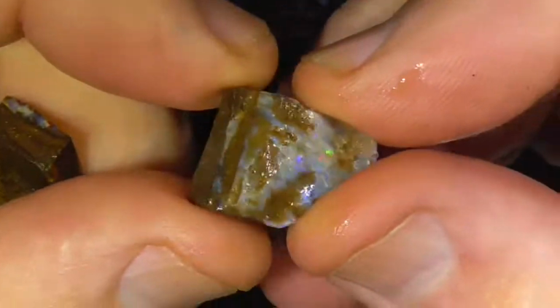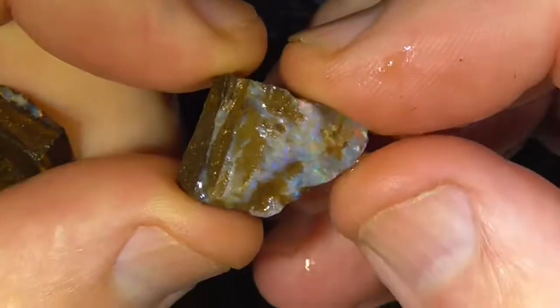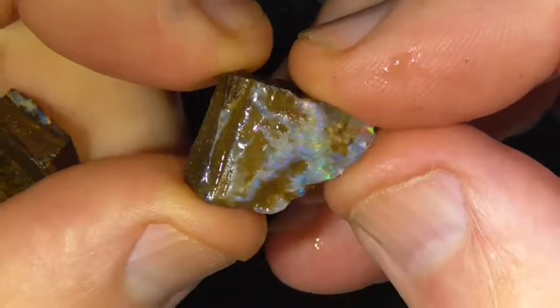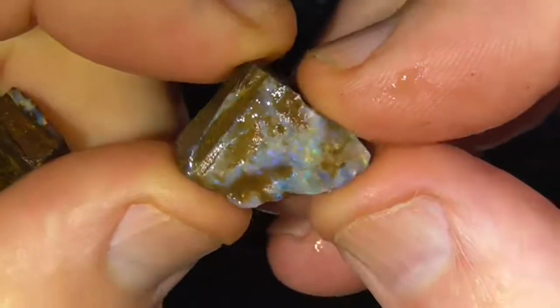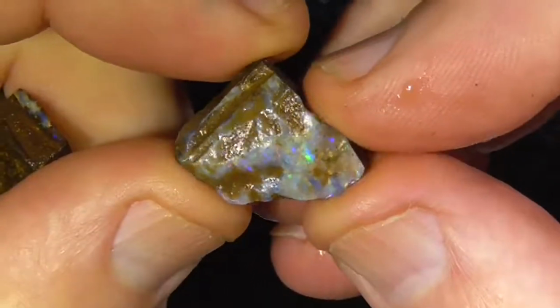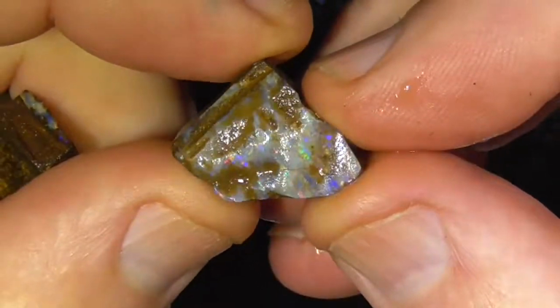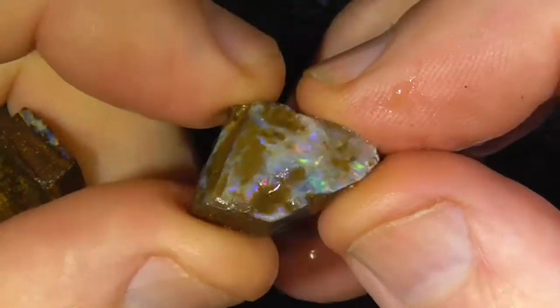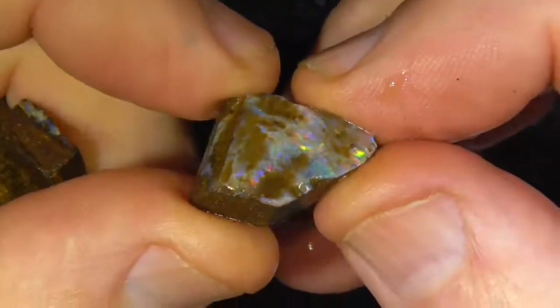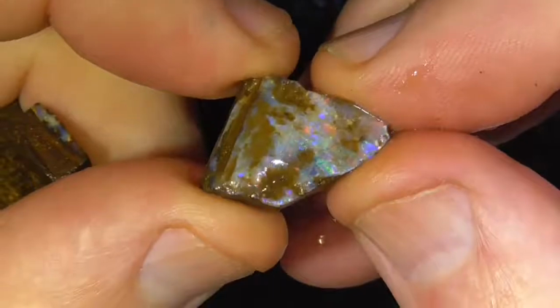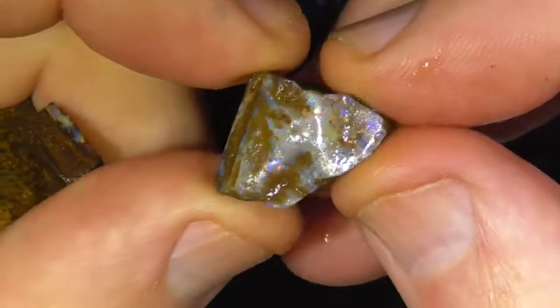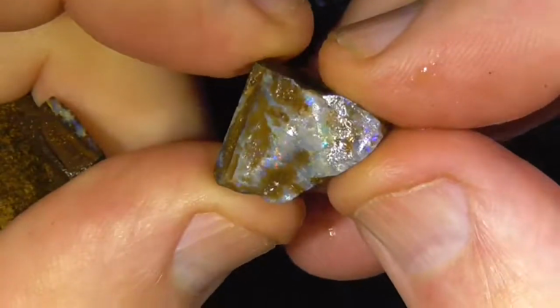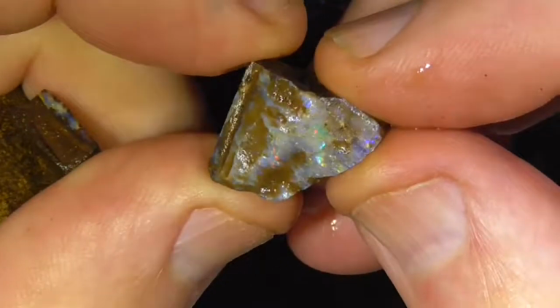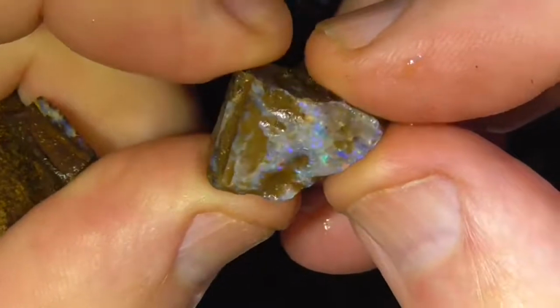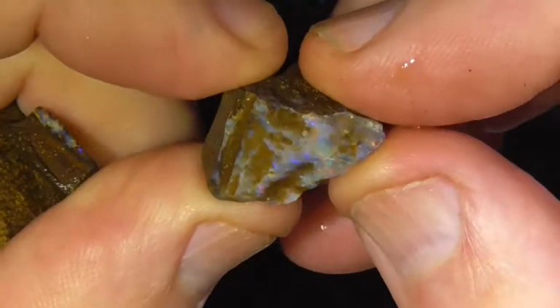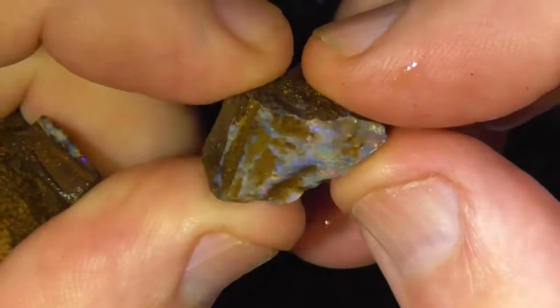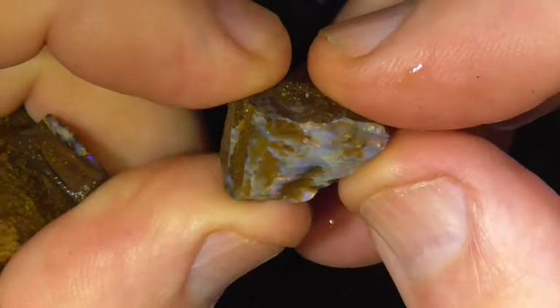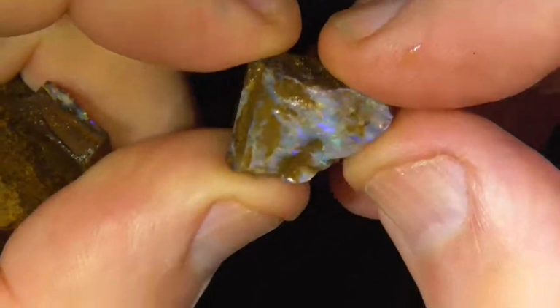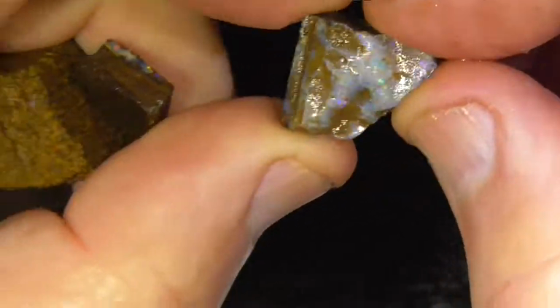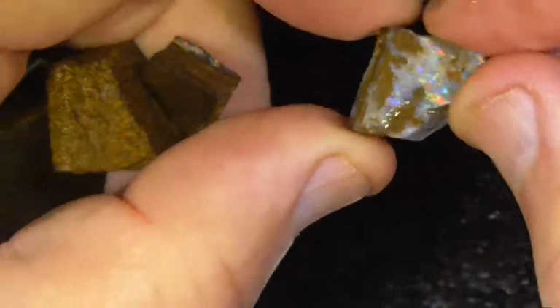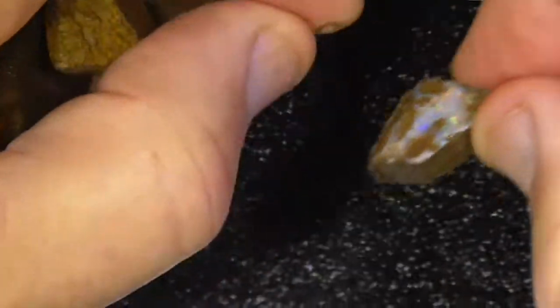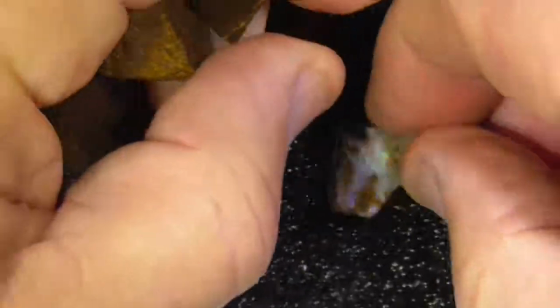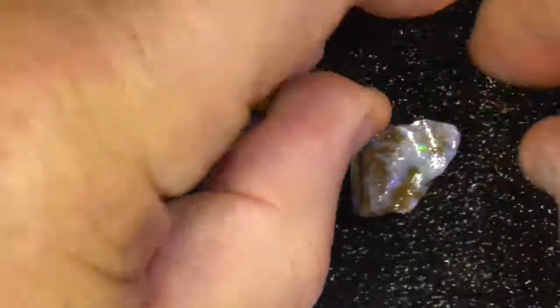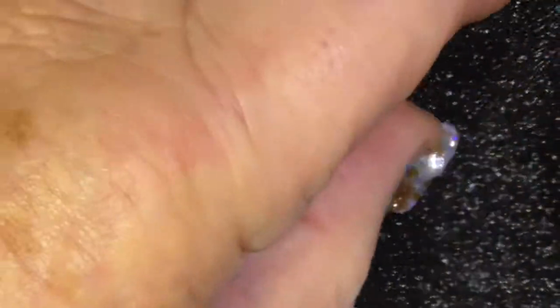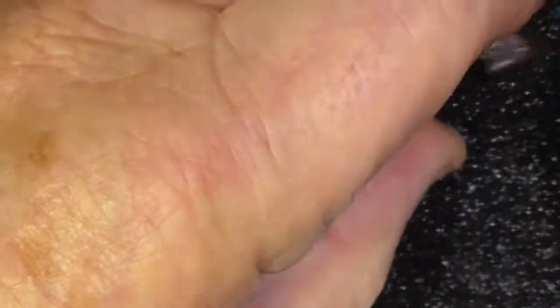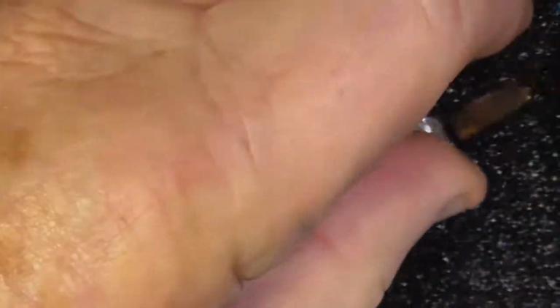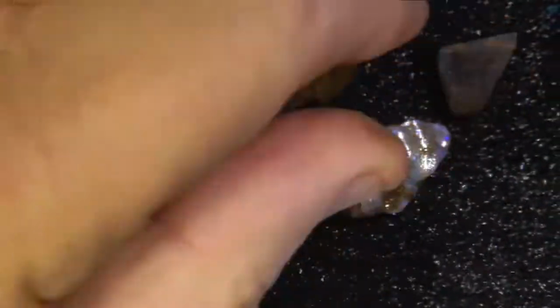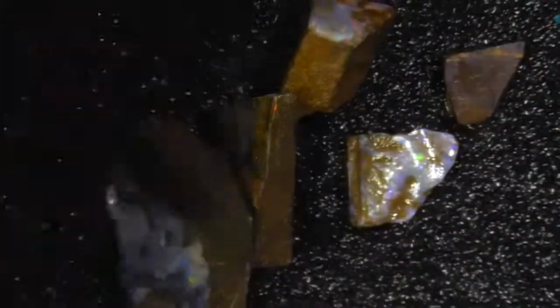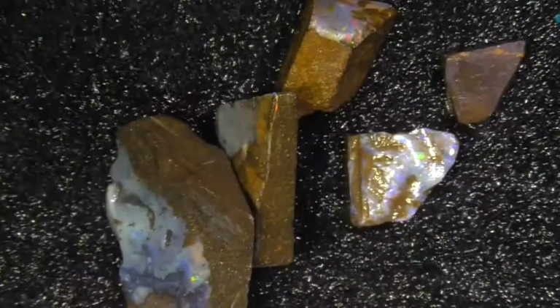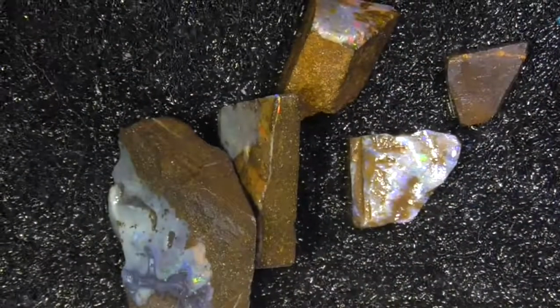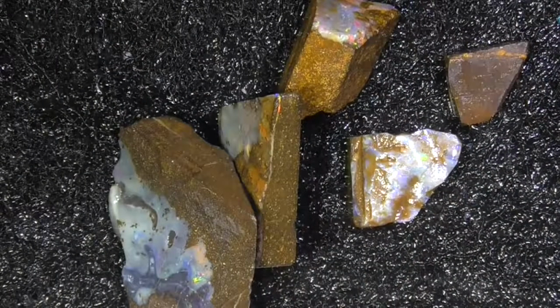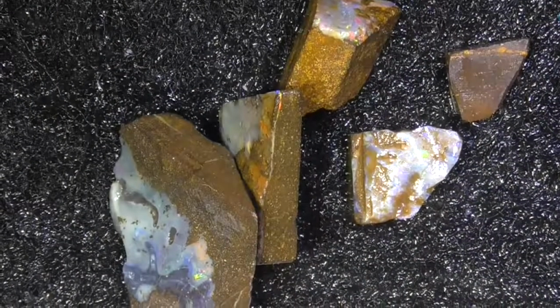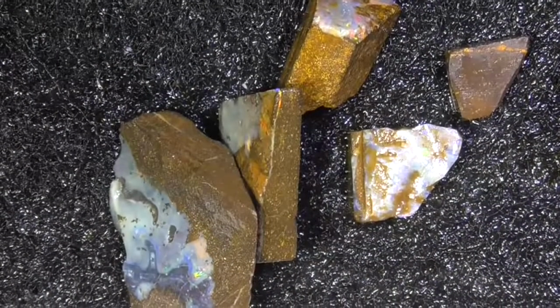These part pieces have all been wetted to bring out the colors a bit more, you know. I hope you've enjoyed. Cheers.